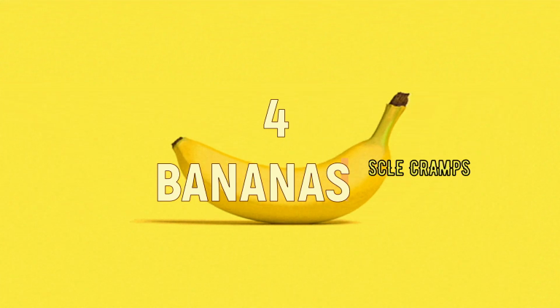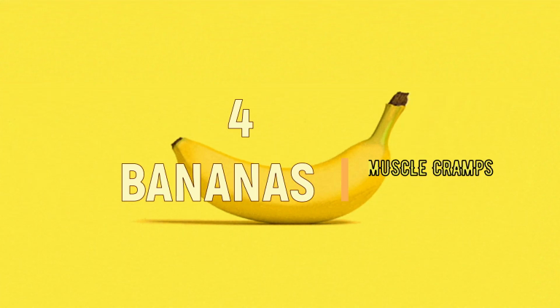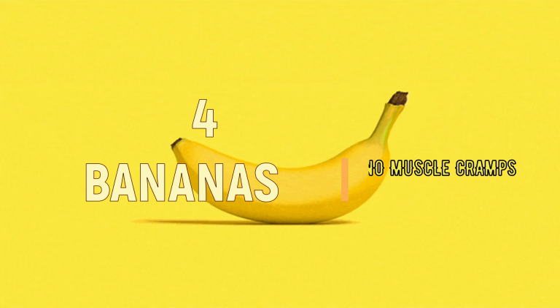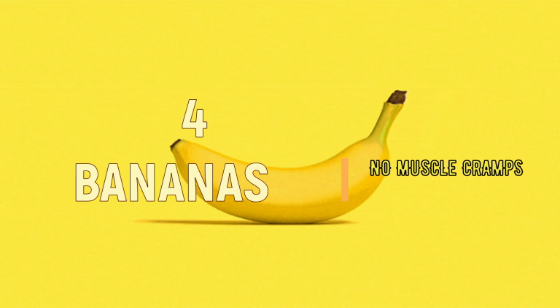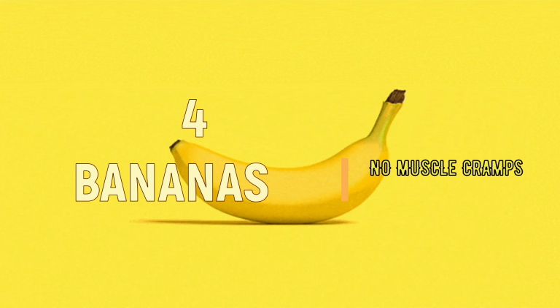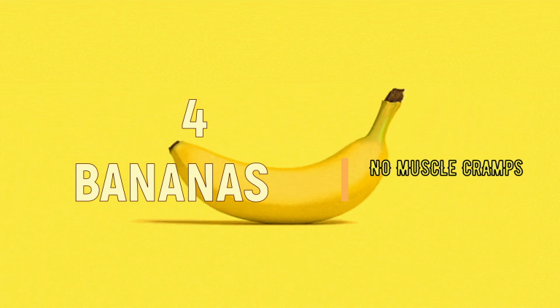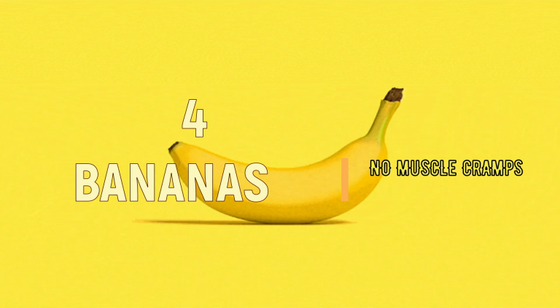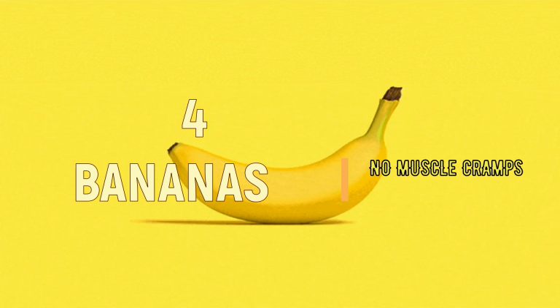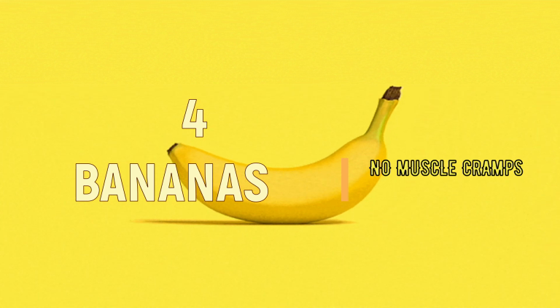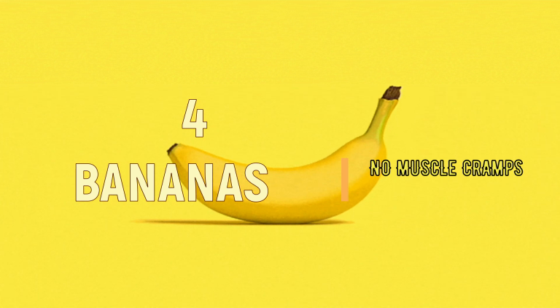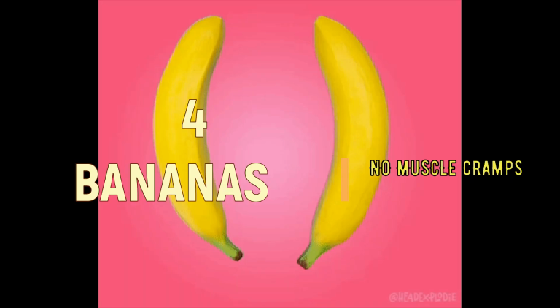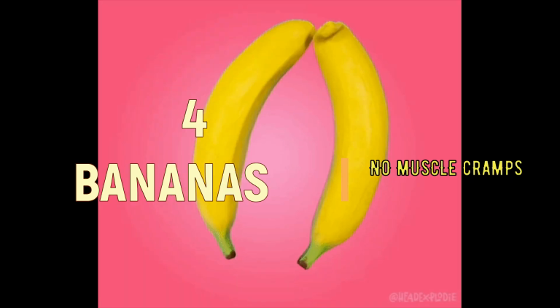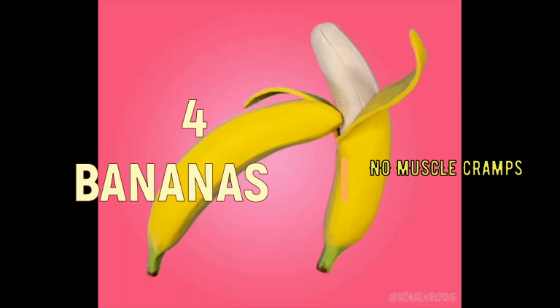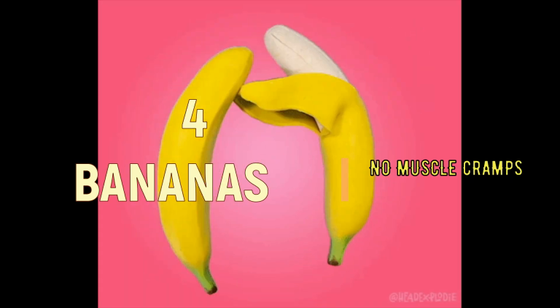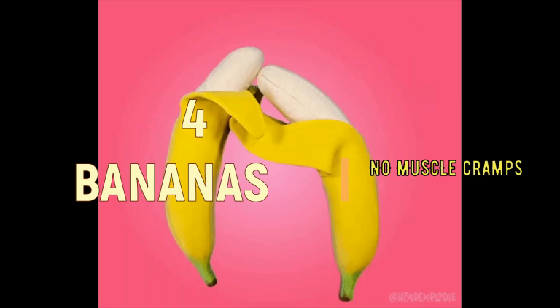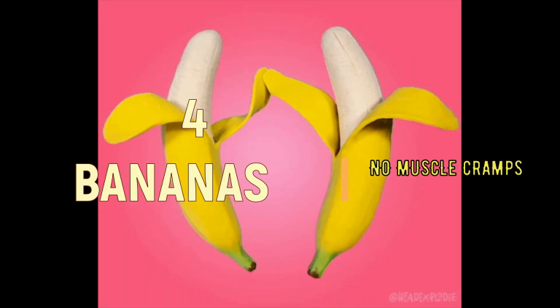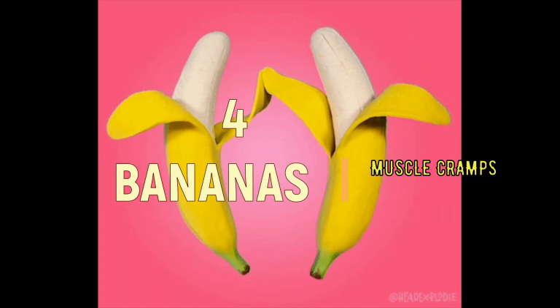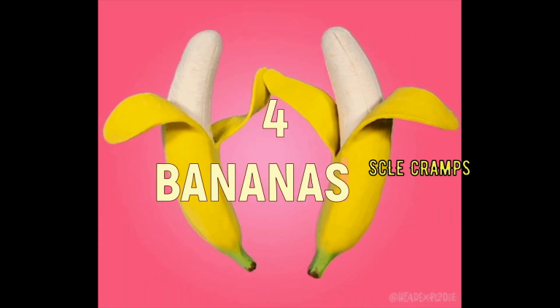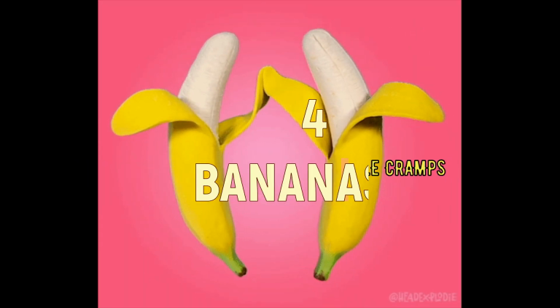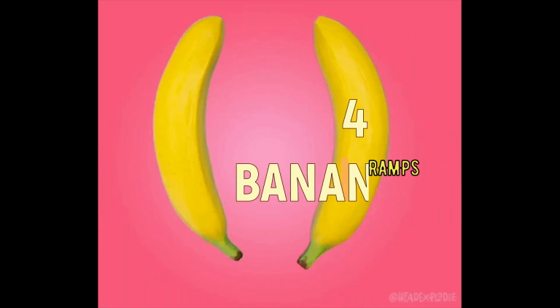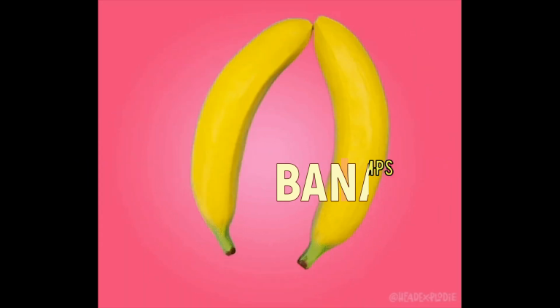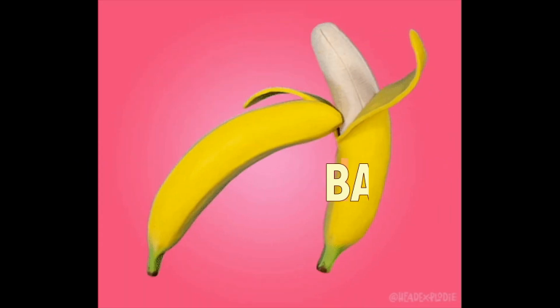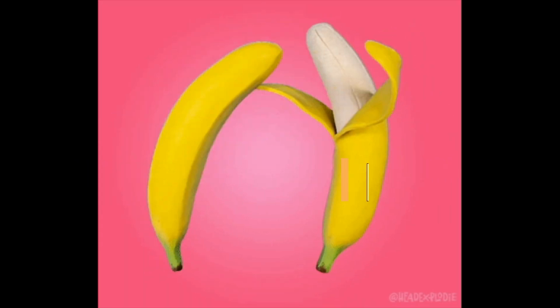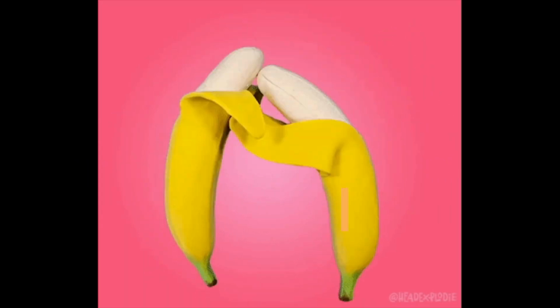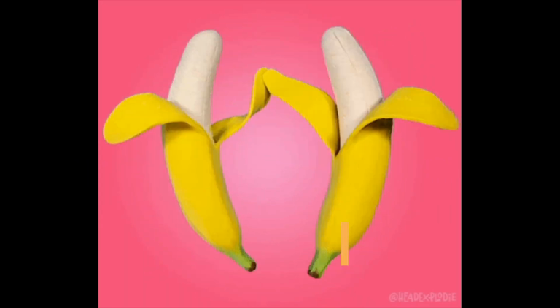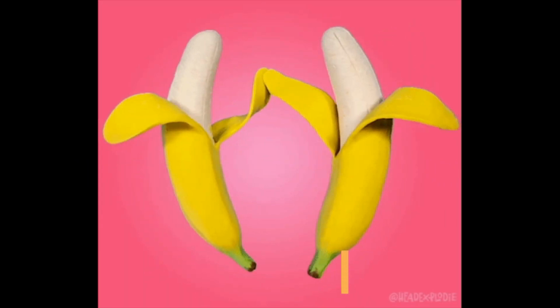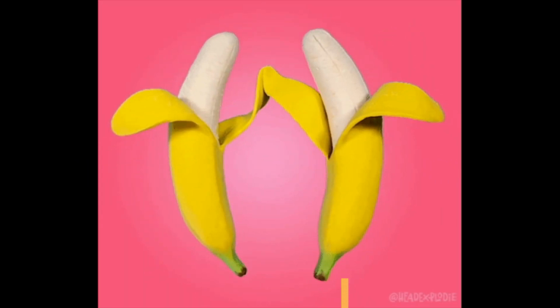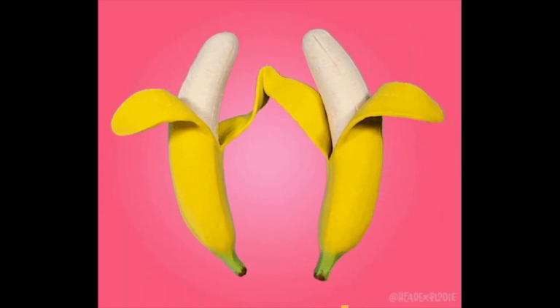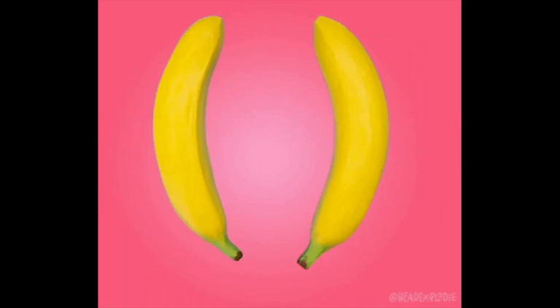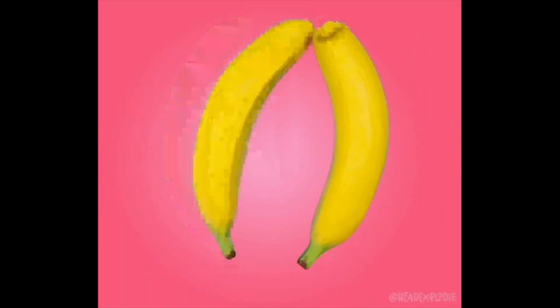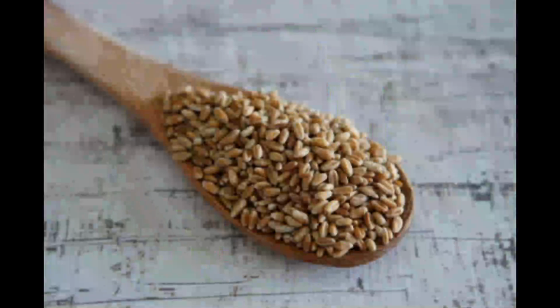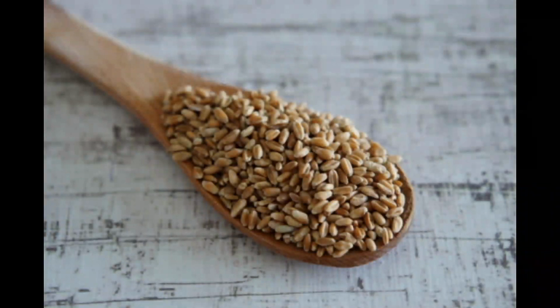4. Bananas. Bananas are a great source of potassium, which can help prevent muscle cramps during exercise.